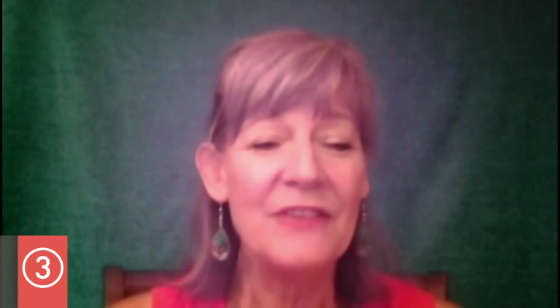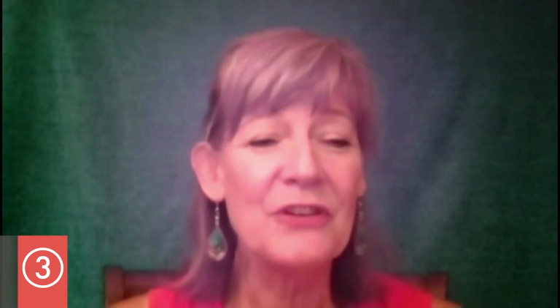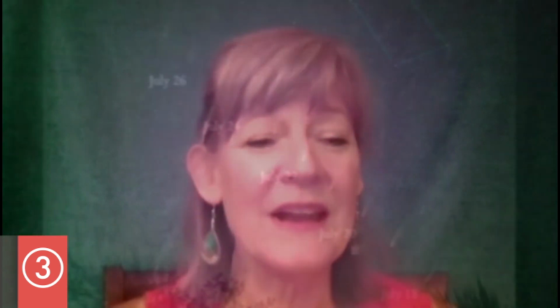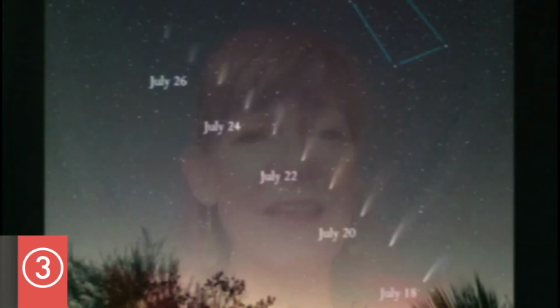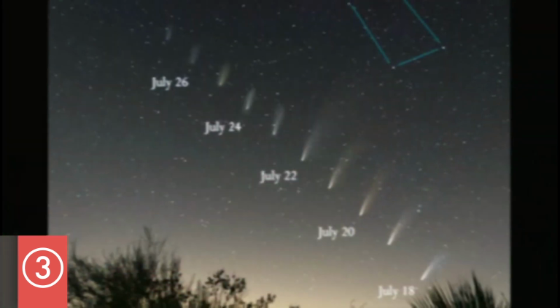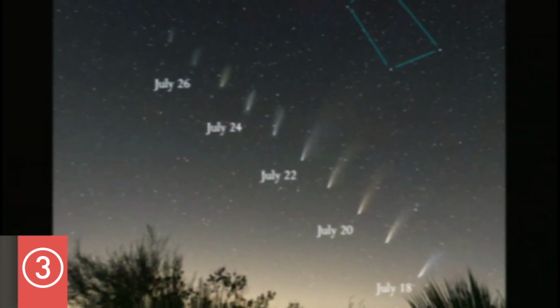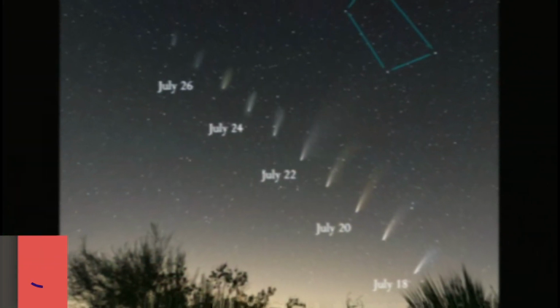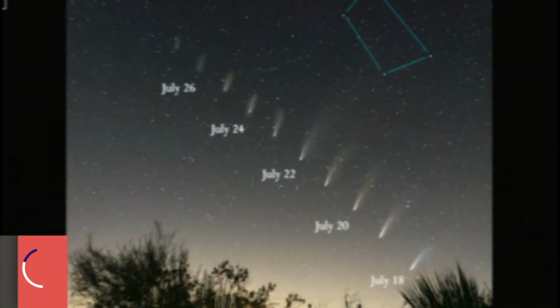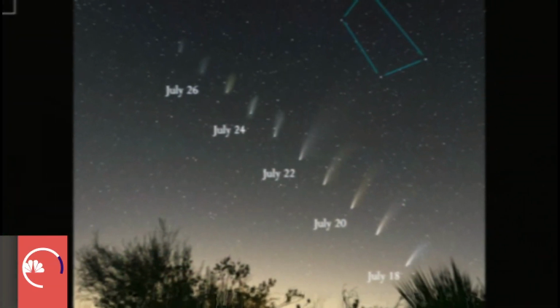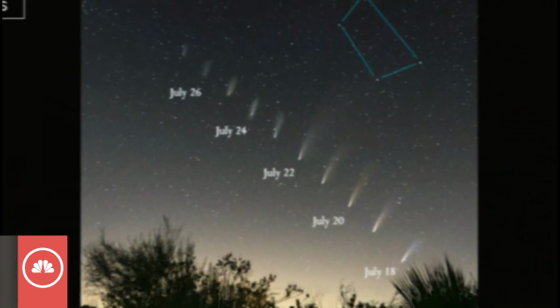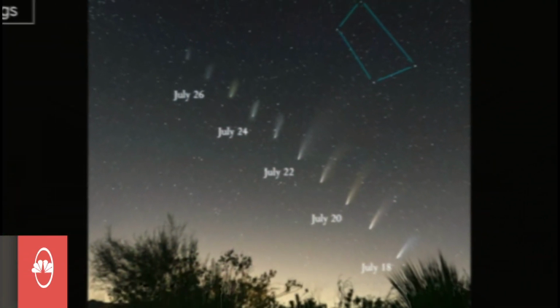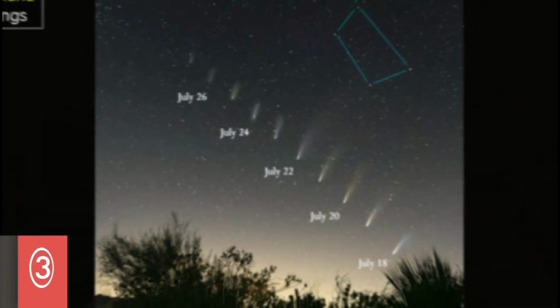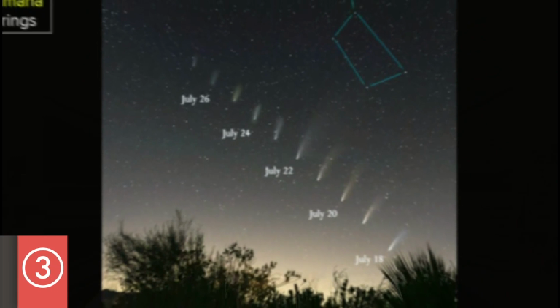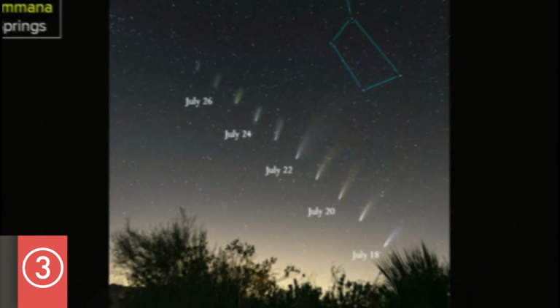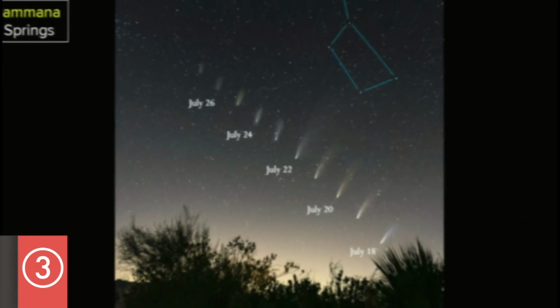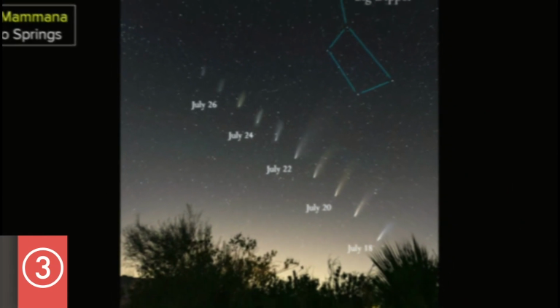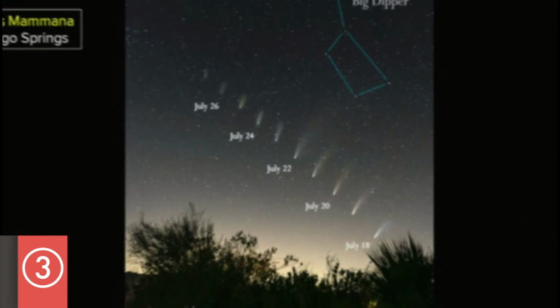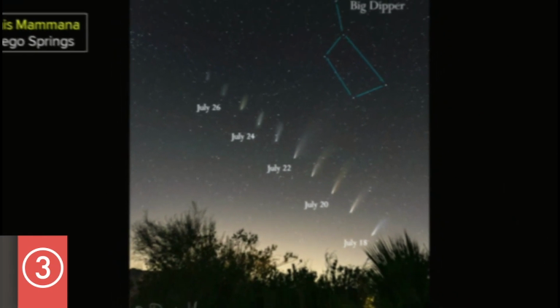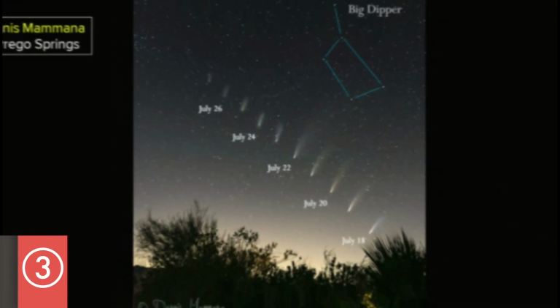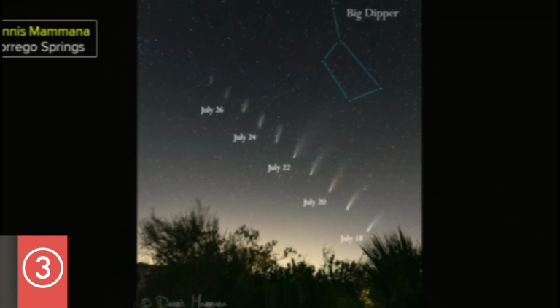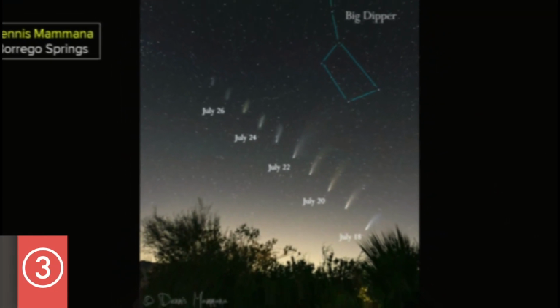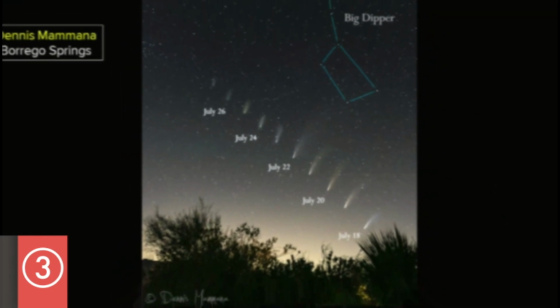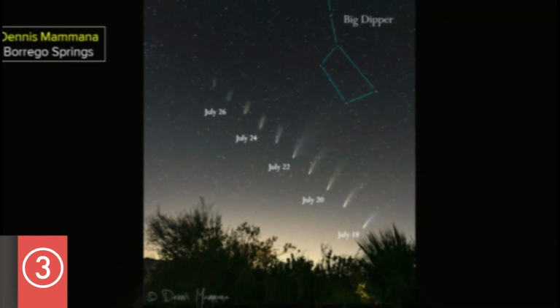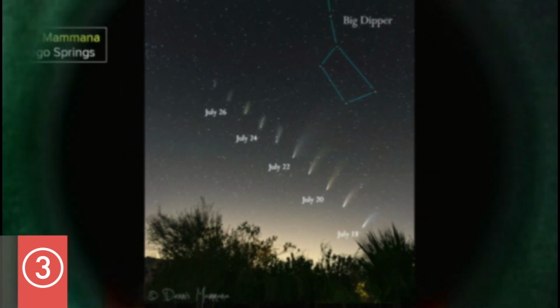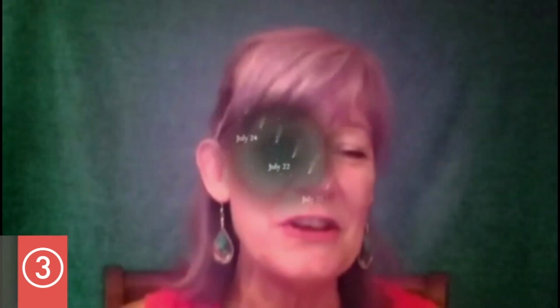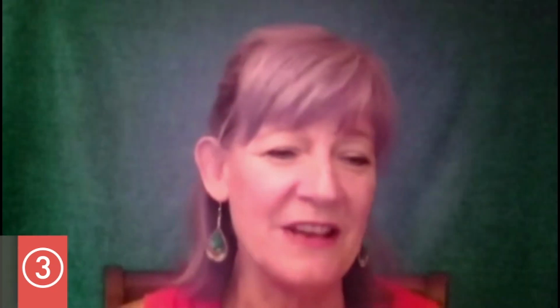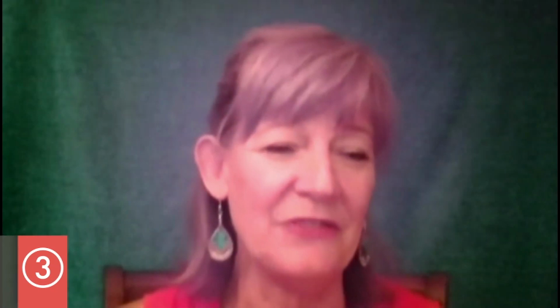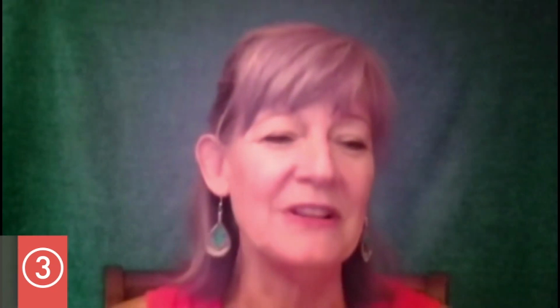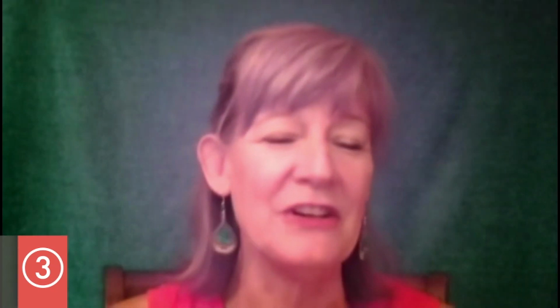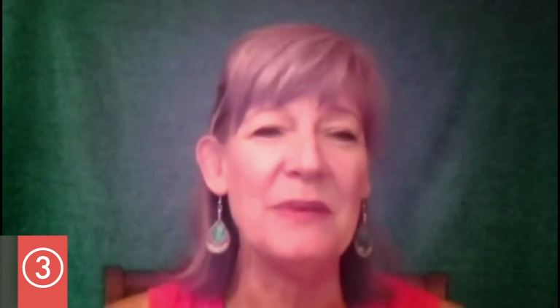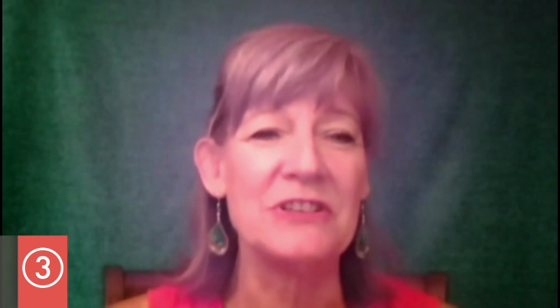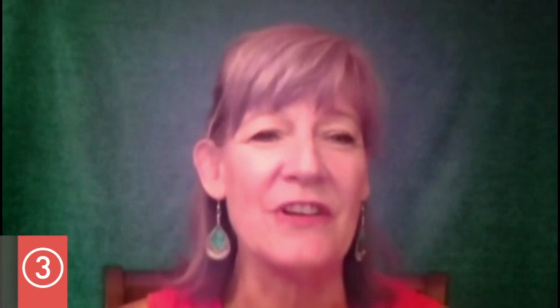This is a great example — if you look at this composite photo by Dennis Fumana from Borrego Springs. Thank you Dennis, really a good picture there.